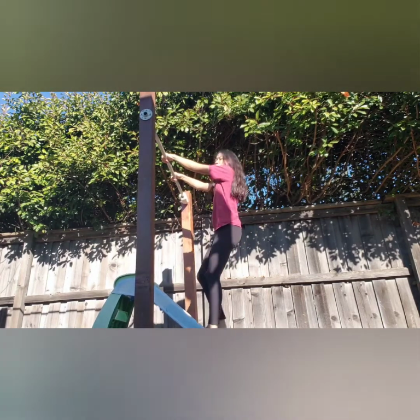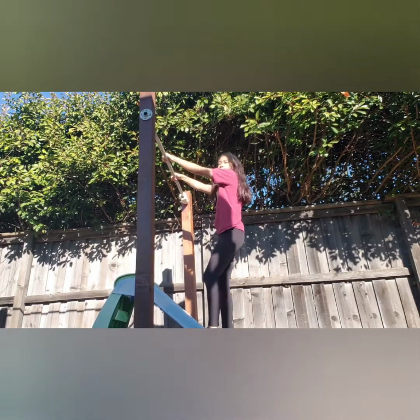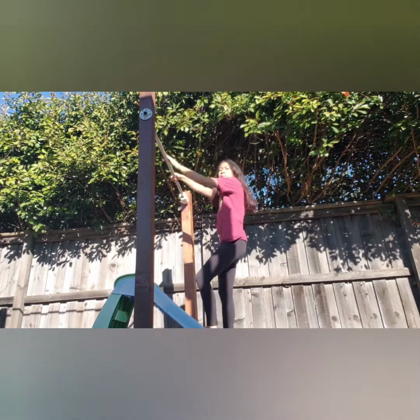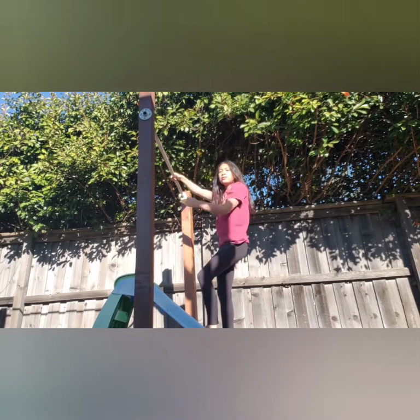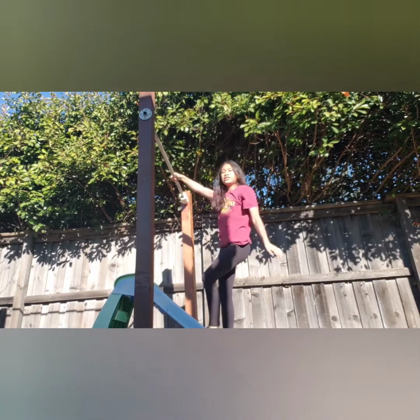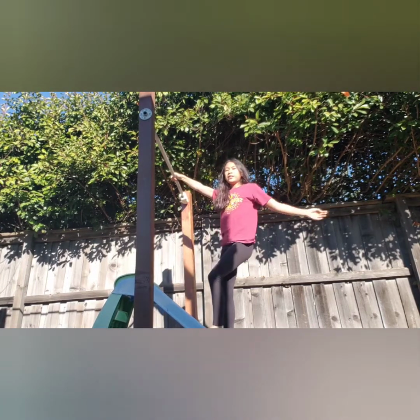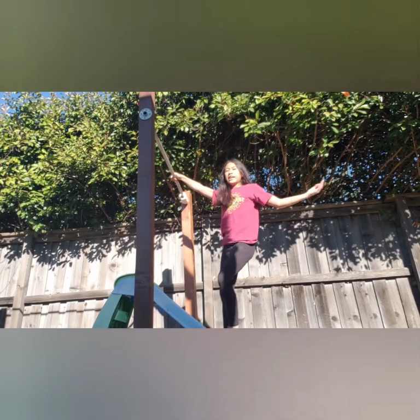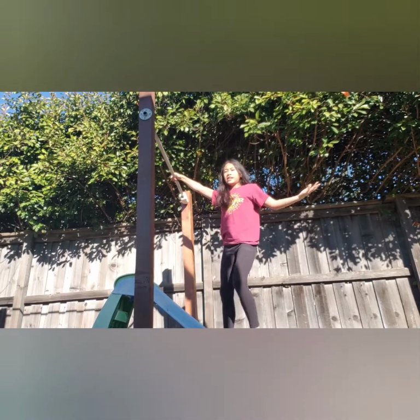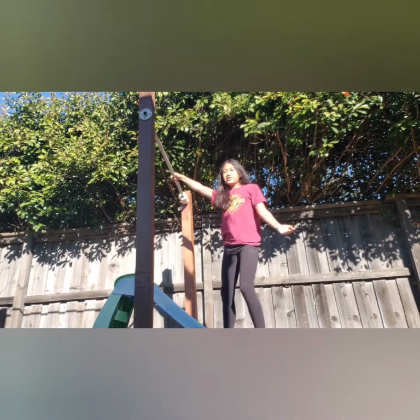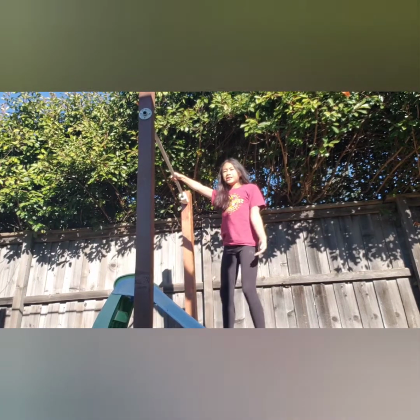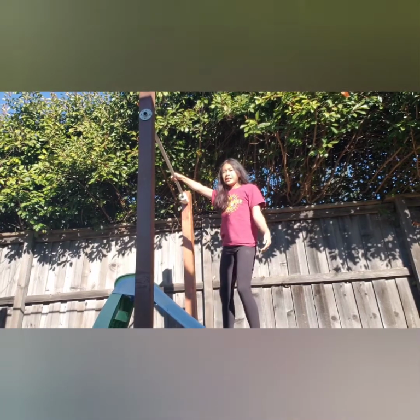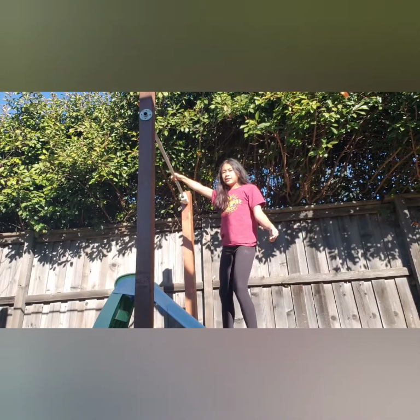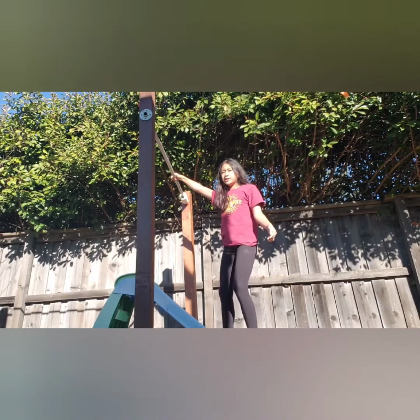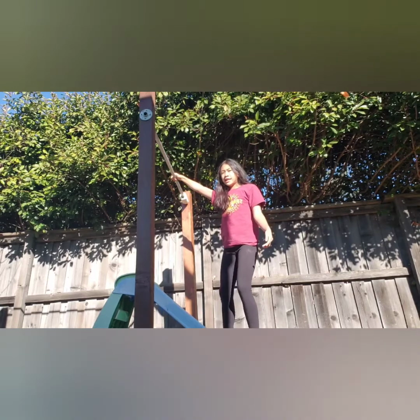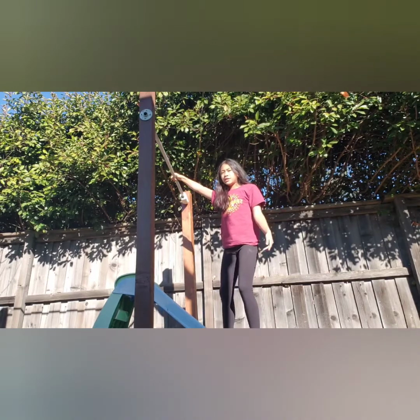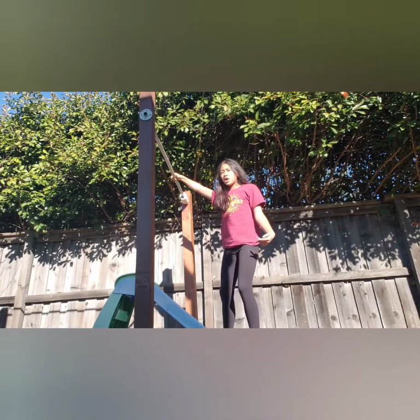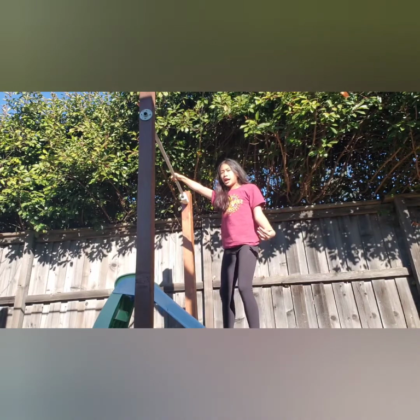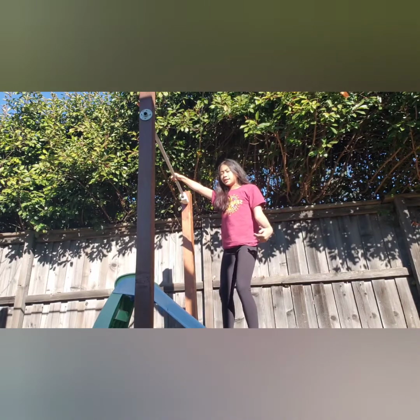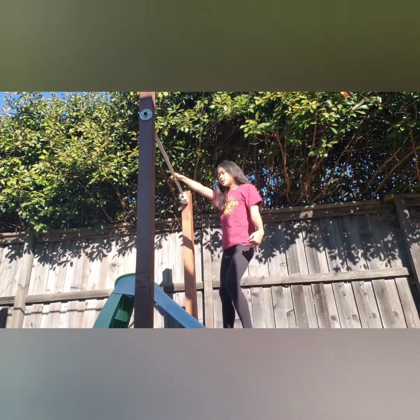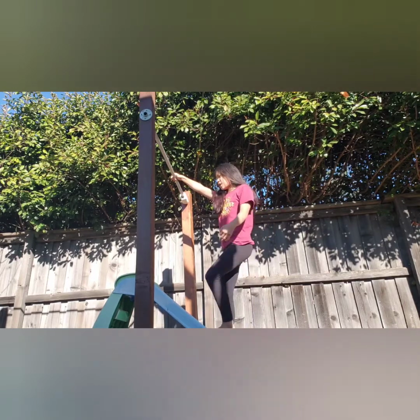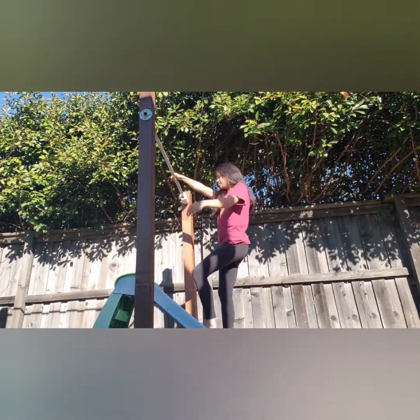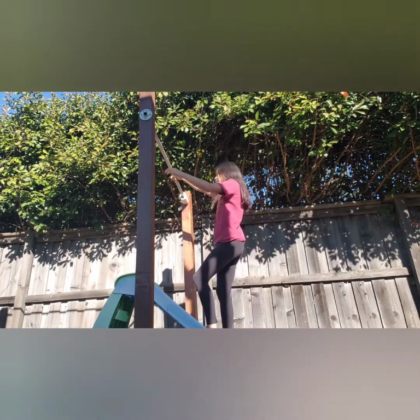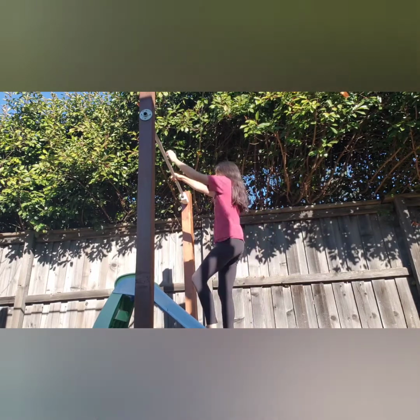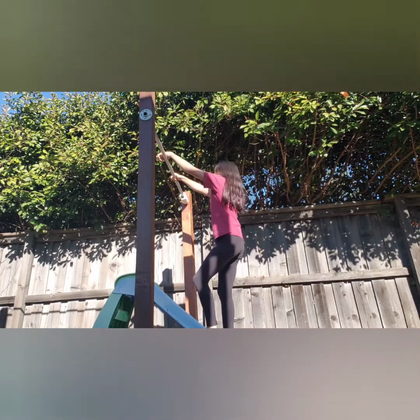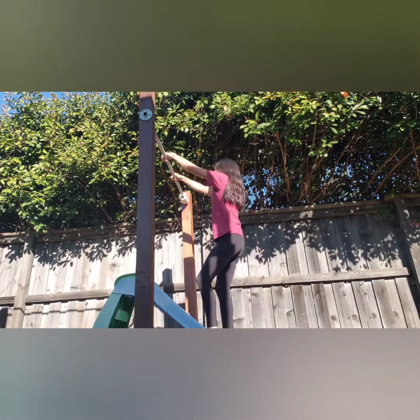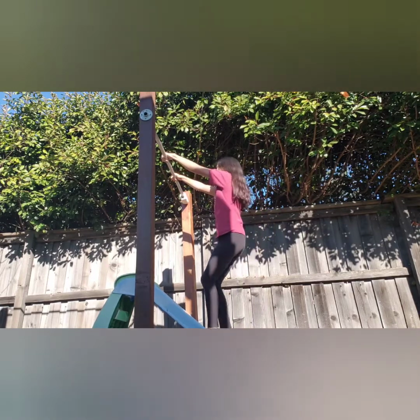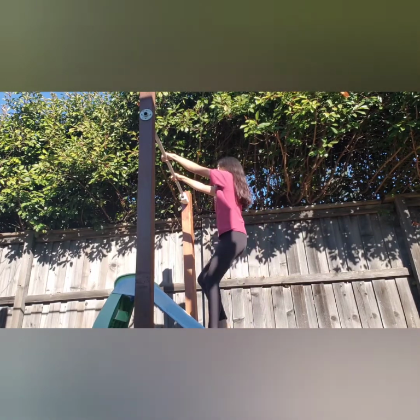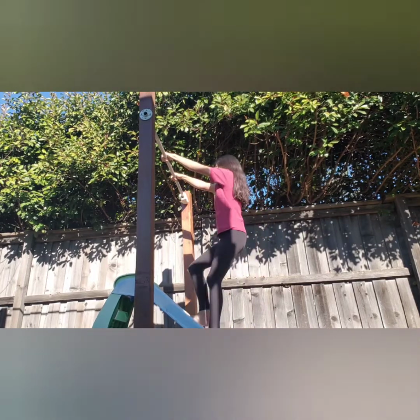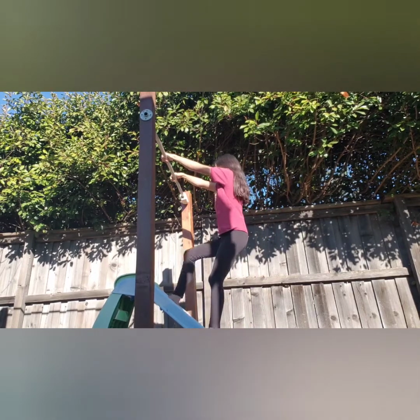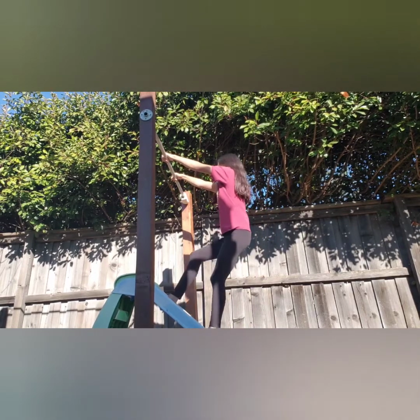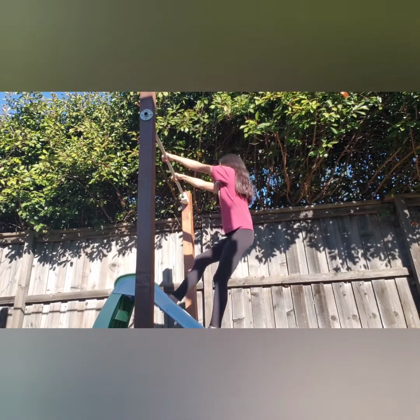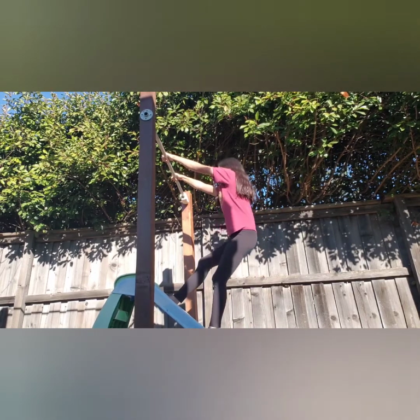Remember, when doing any drill, that you should stay tall at the top just to create the habit.